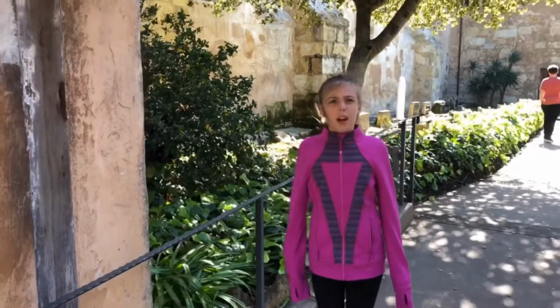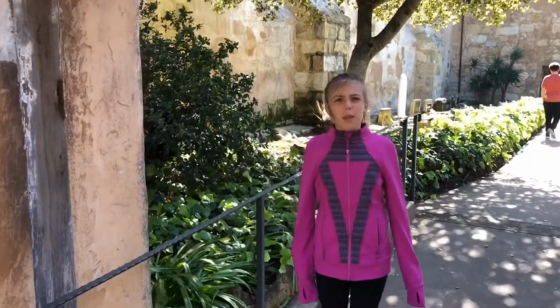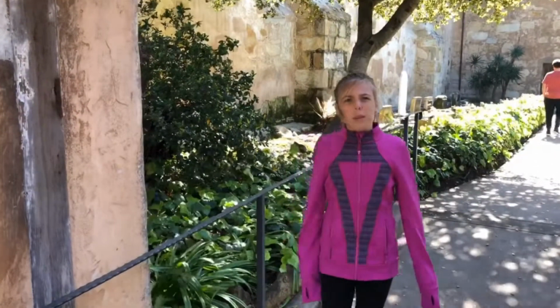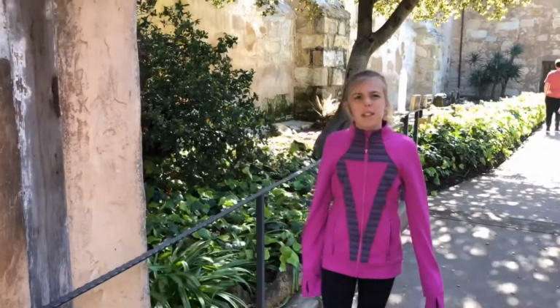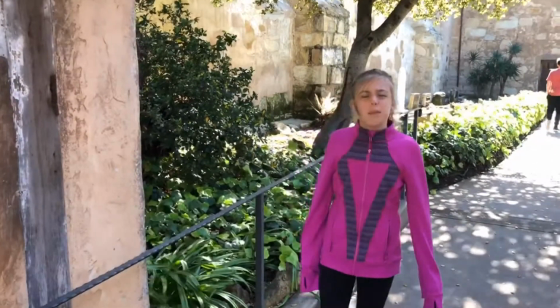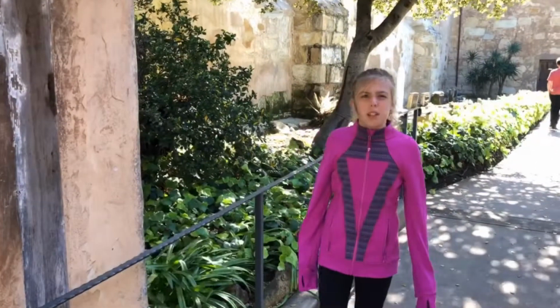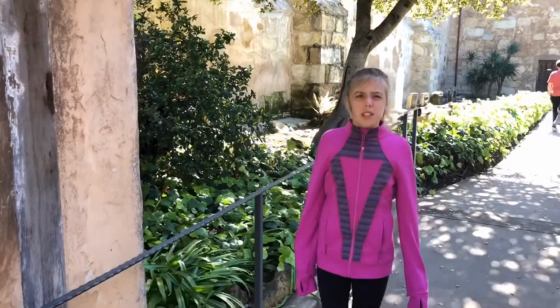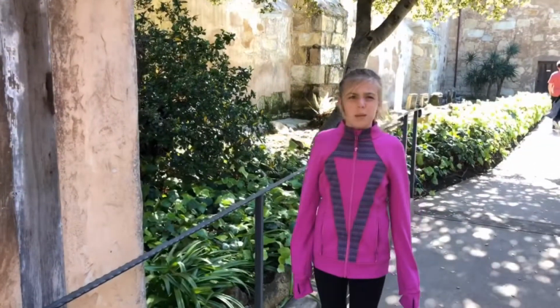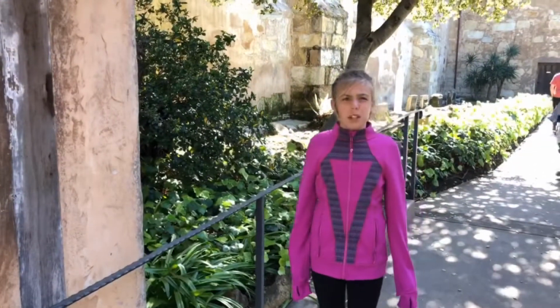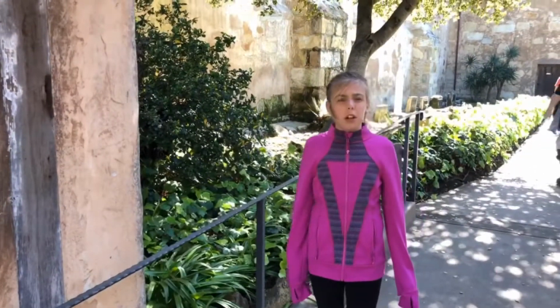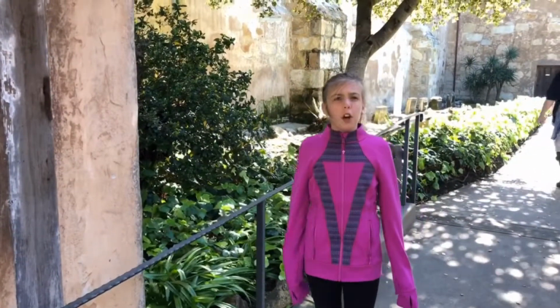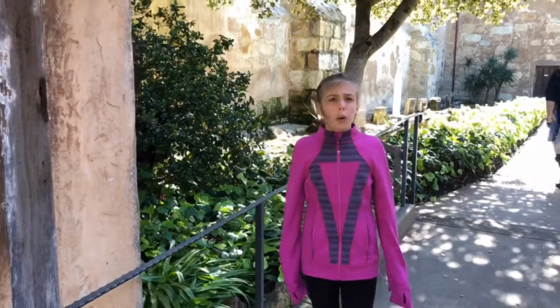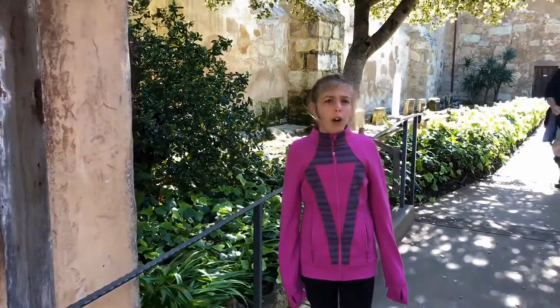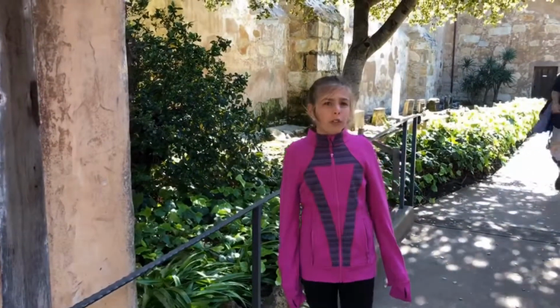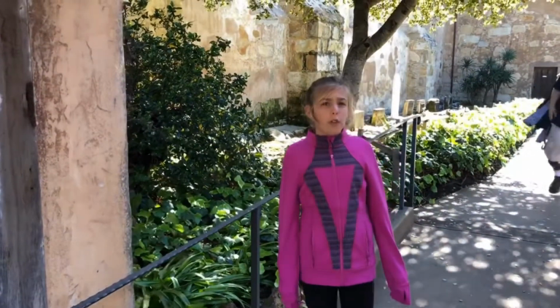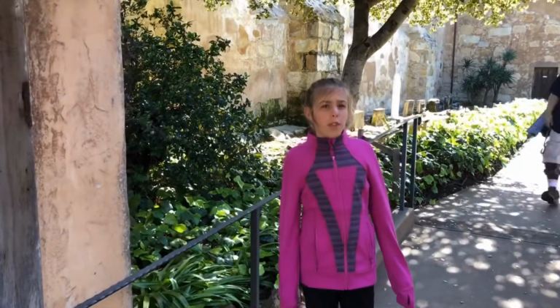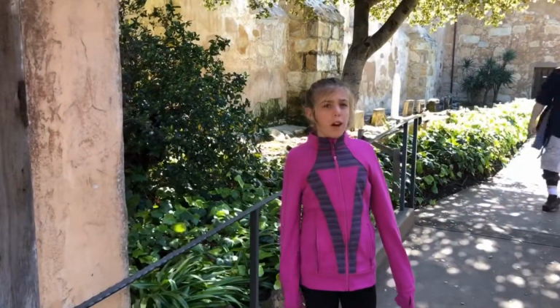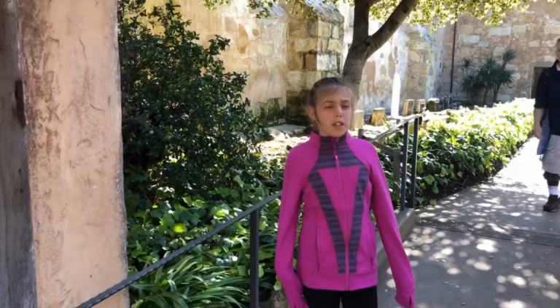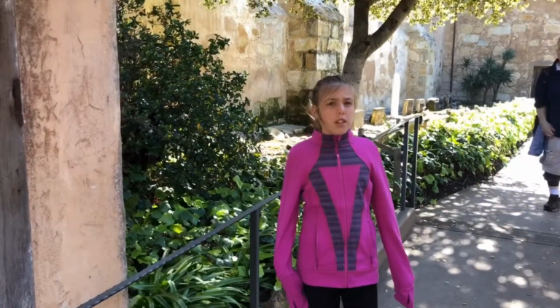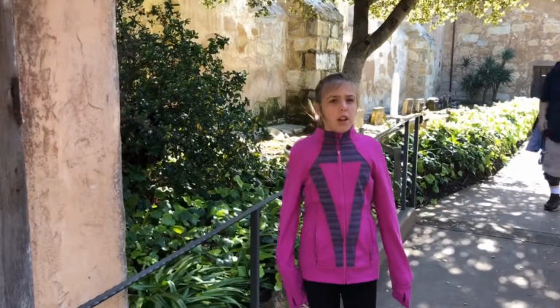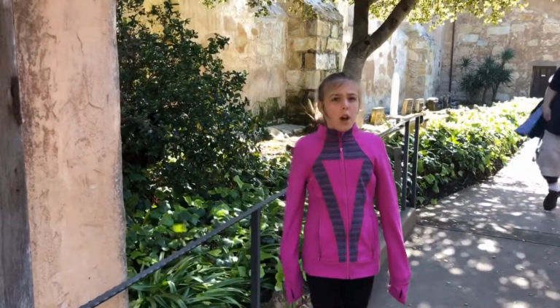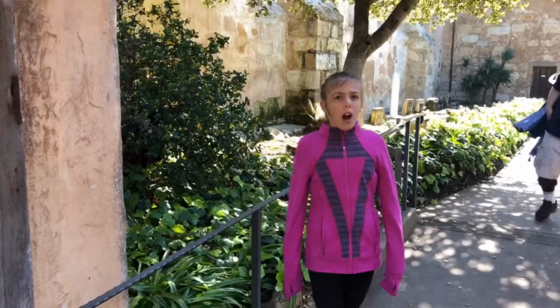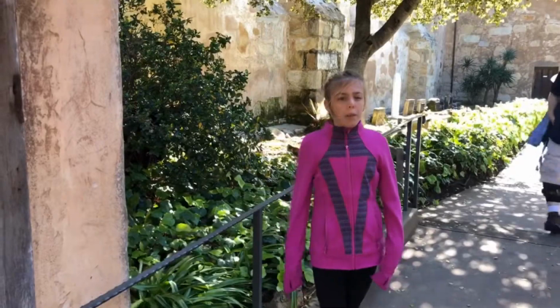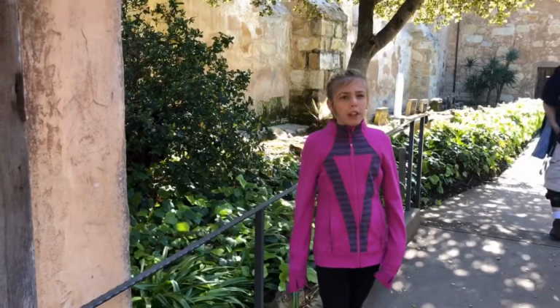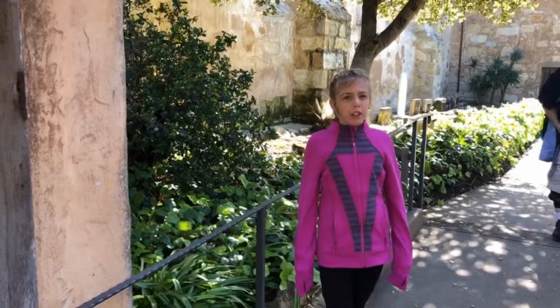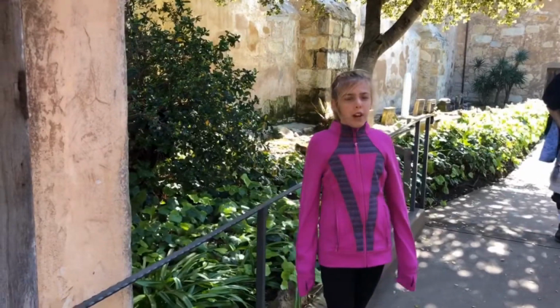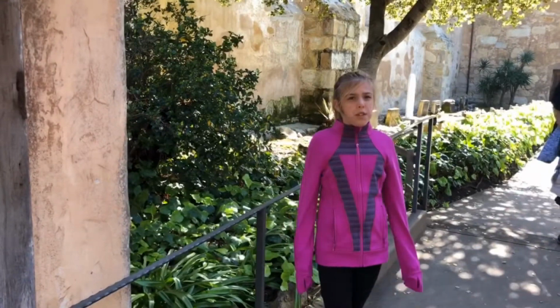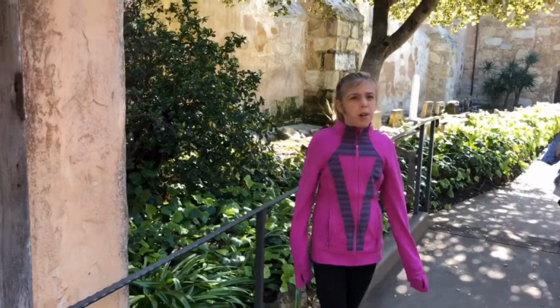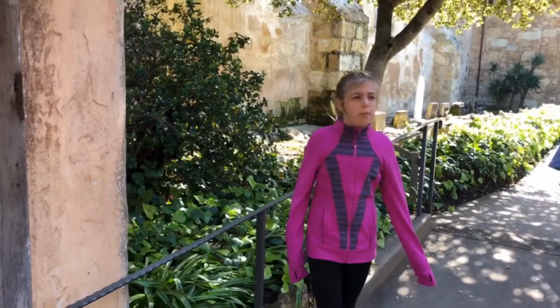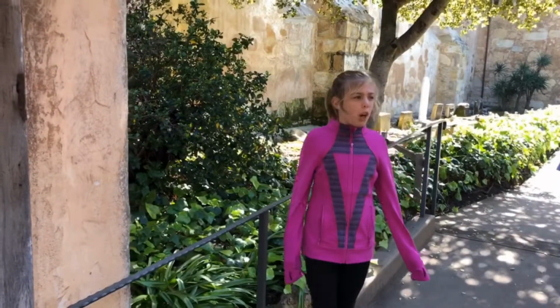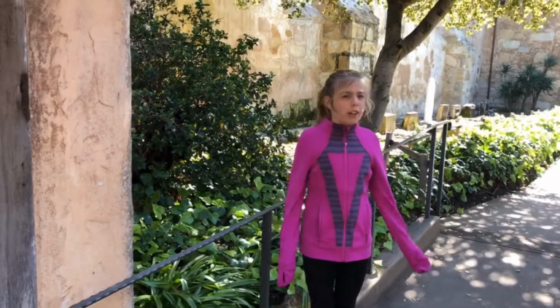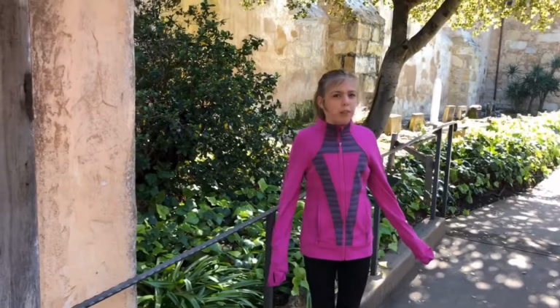Come with me to the Mission Cemetery, where over 4,000 unmarked graves are here.